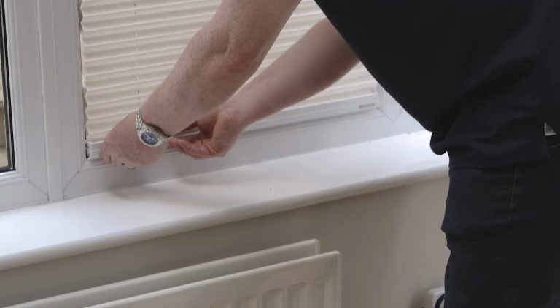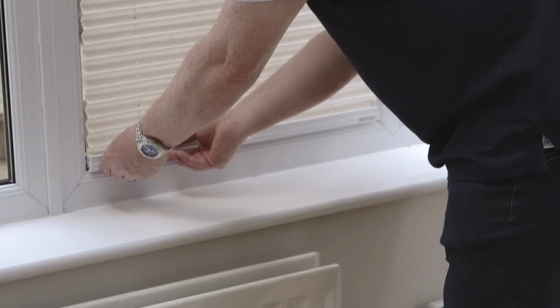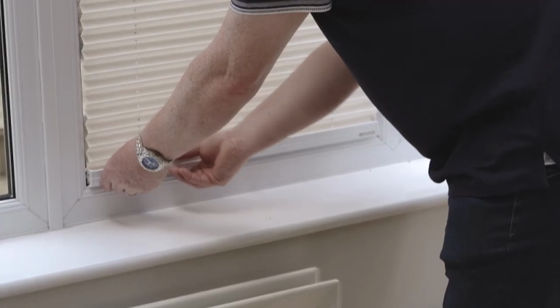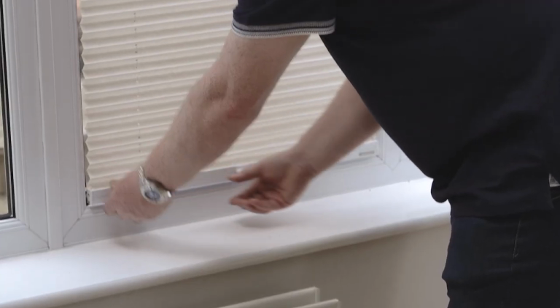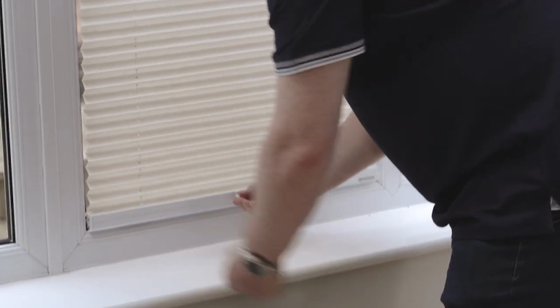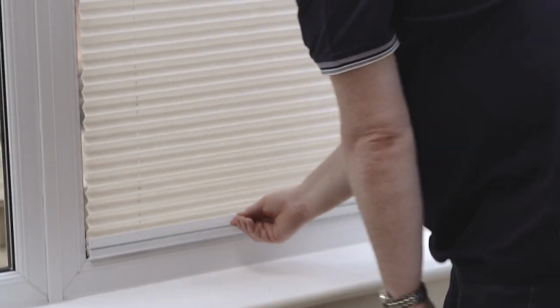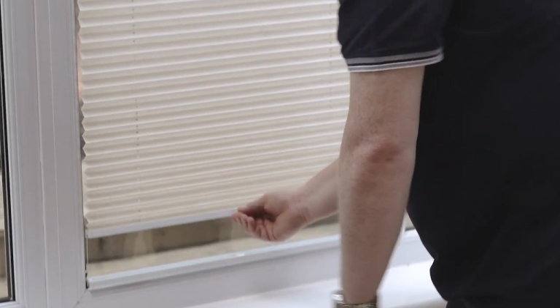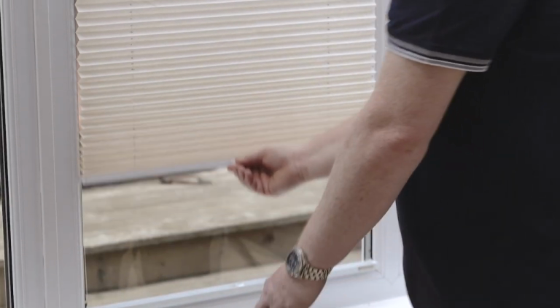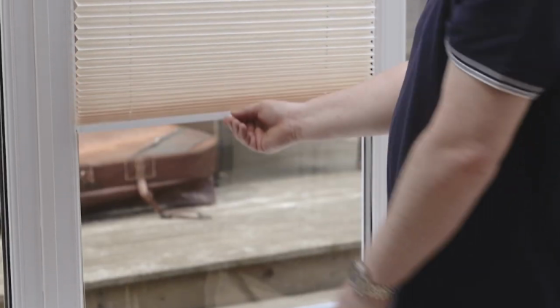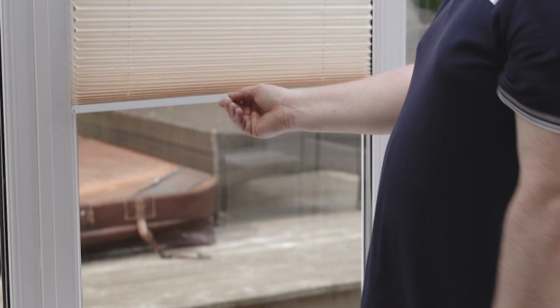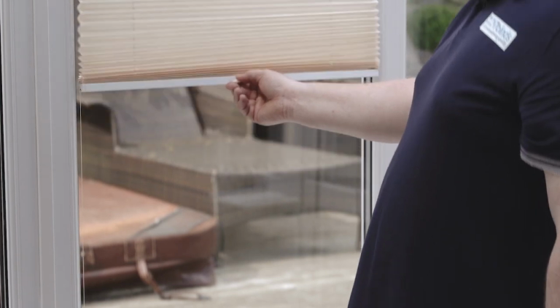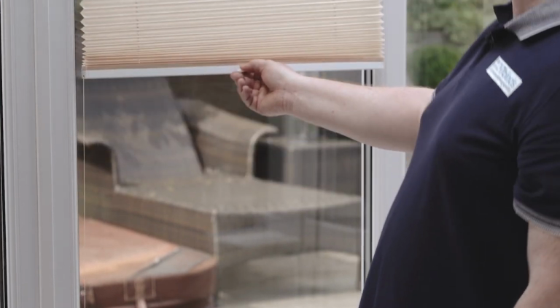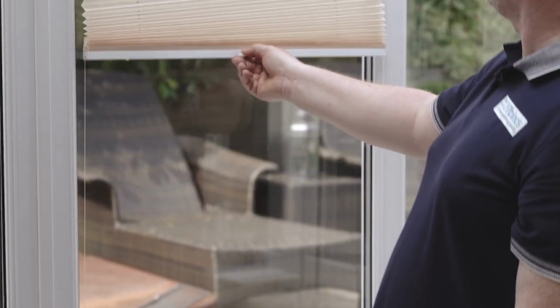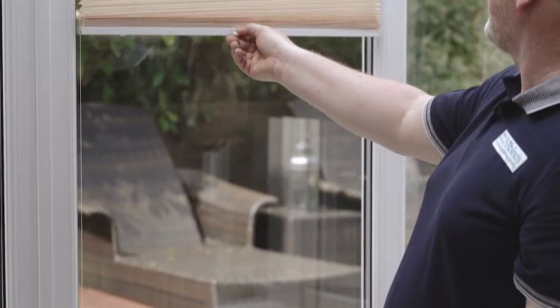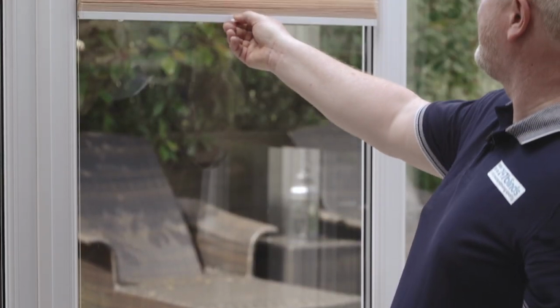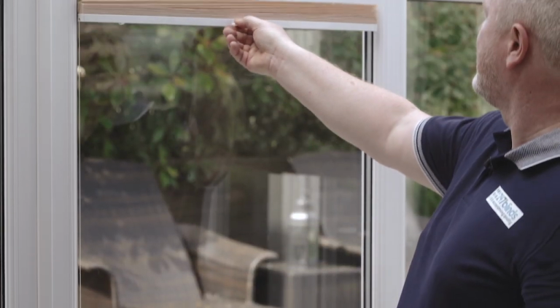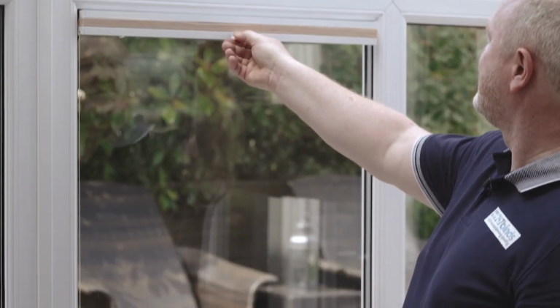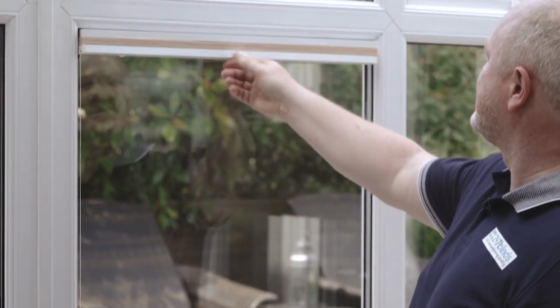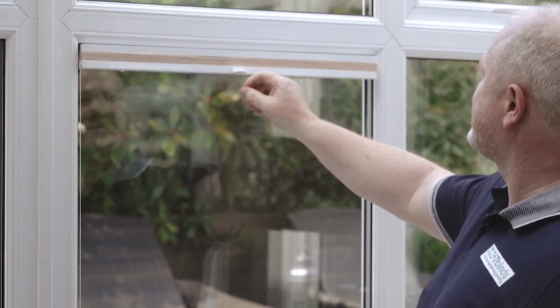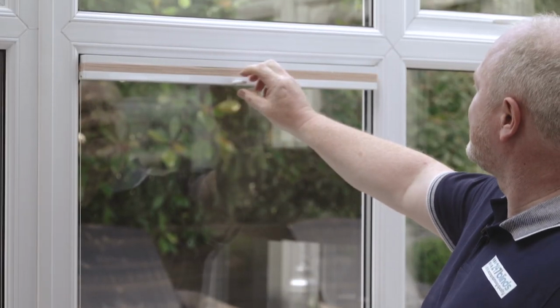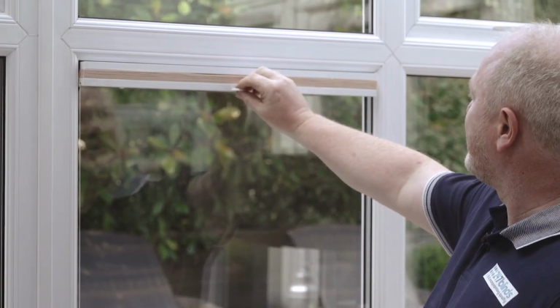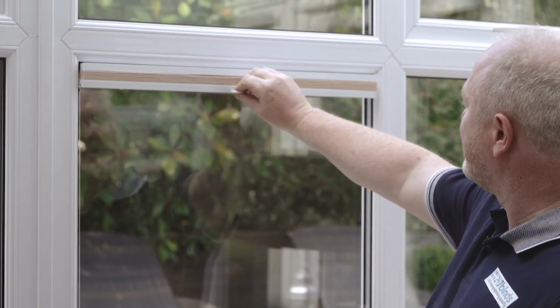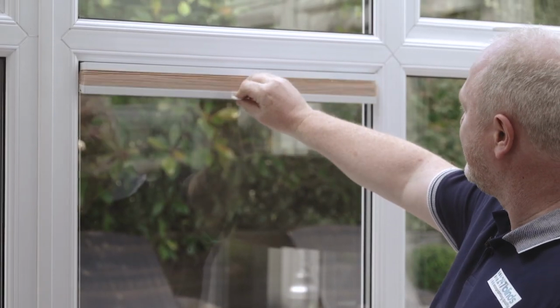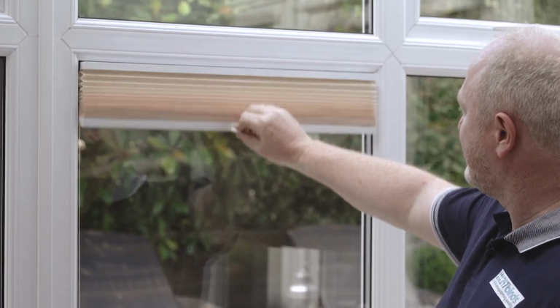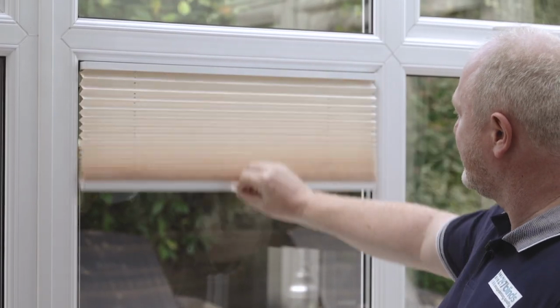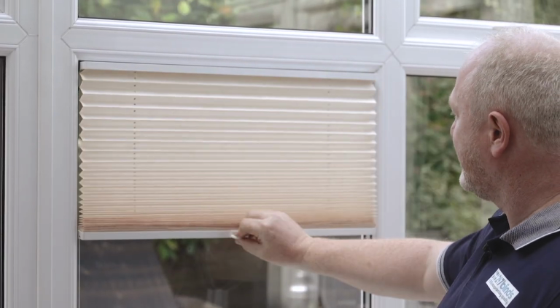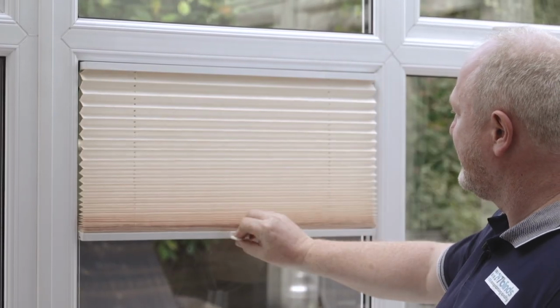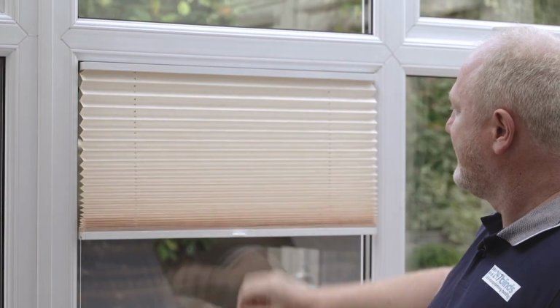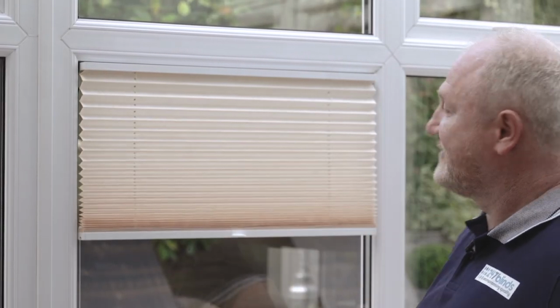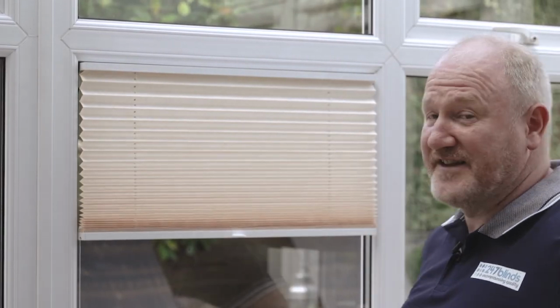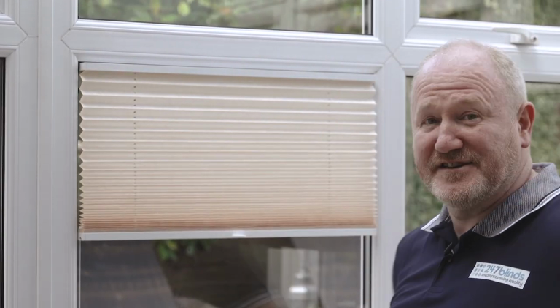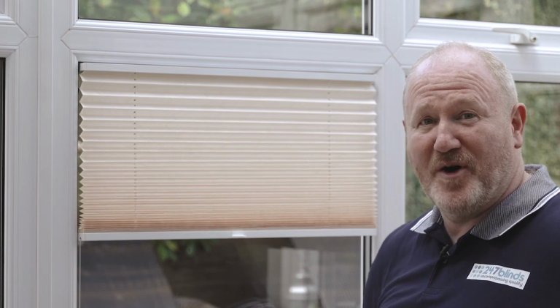And there we are — a perfect blind that opens all the way up using the central handle. Fantastic job.